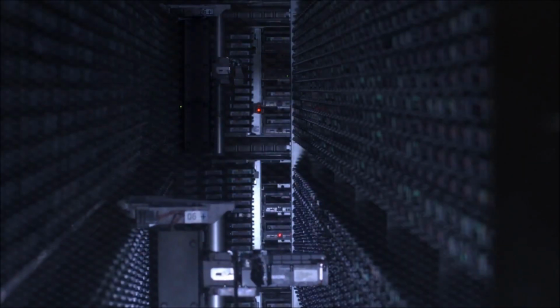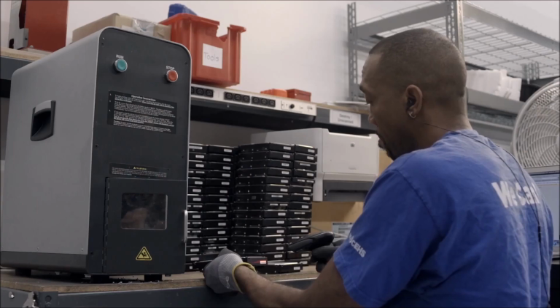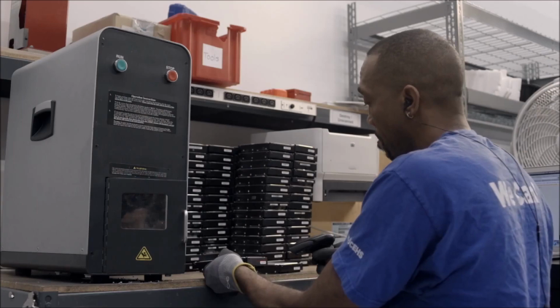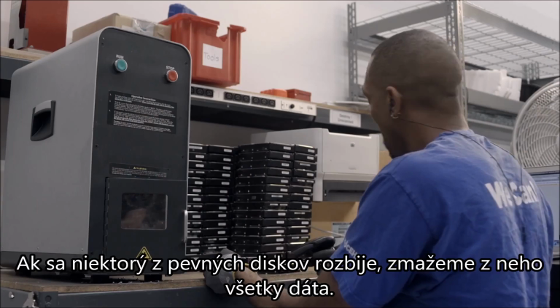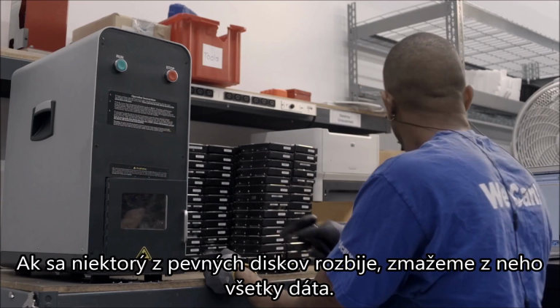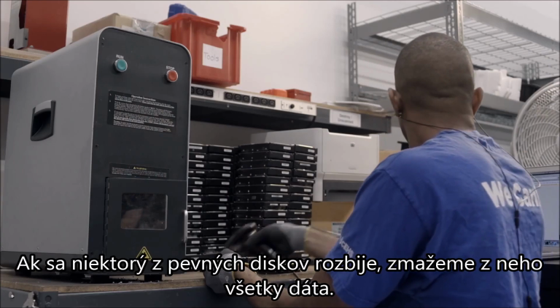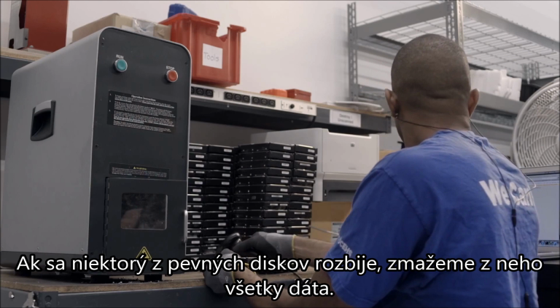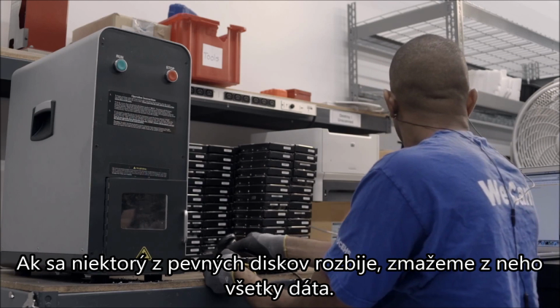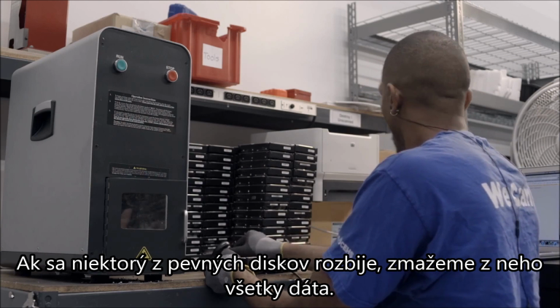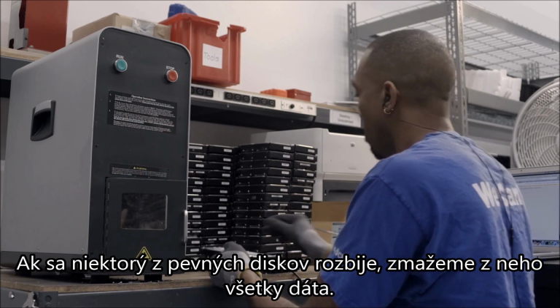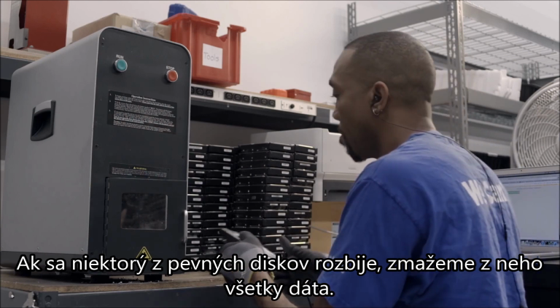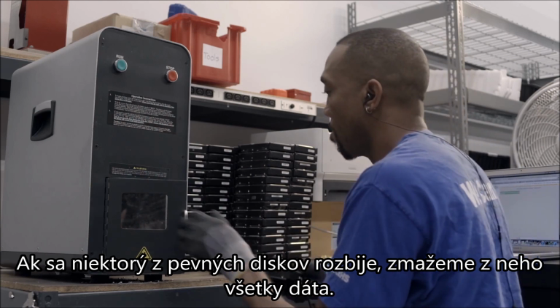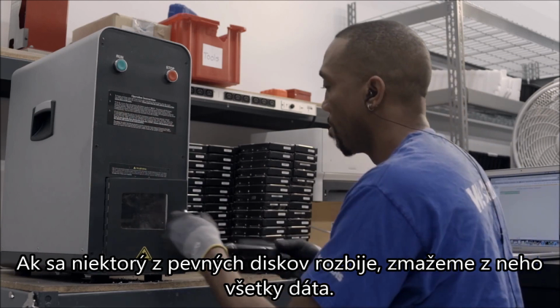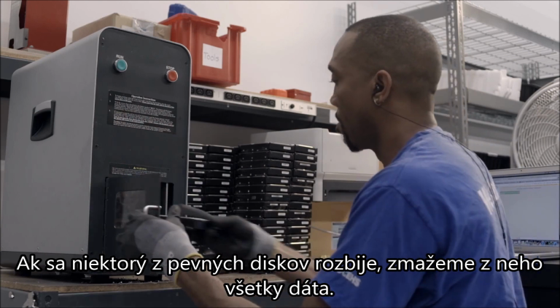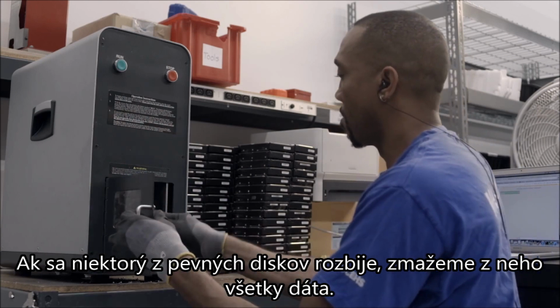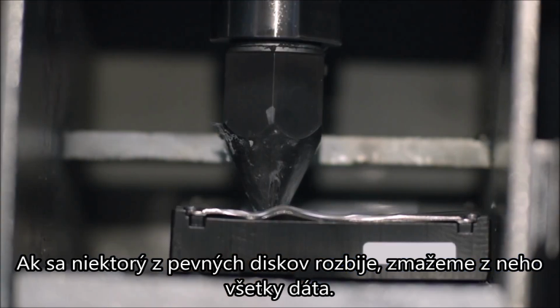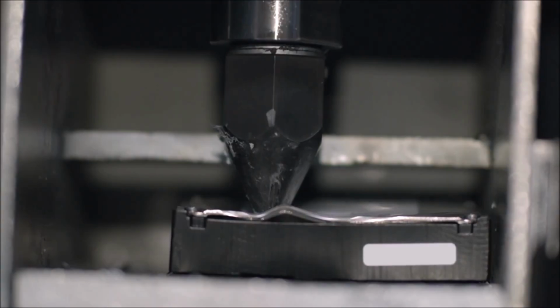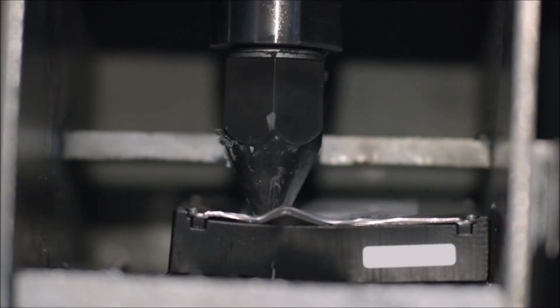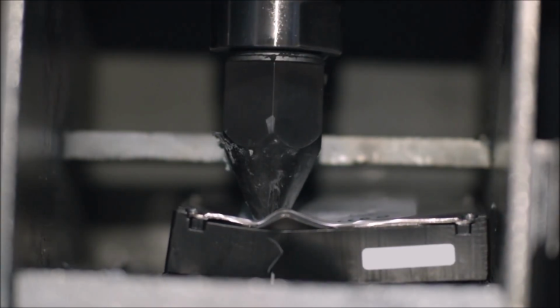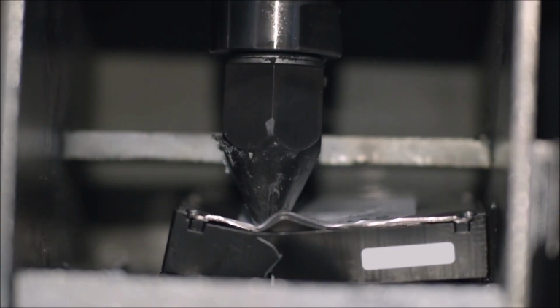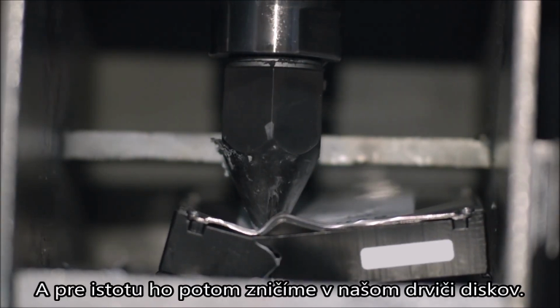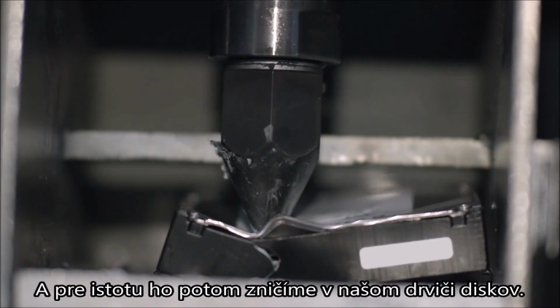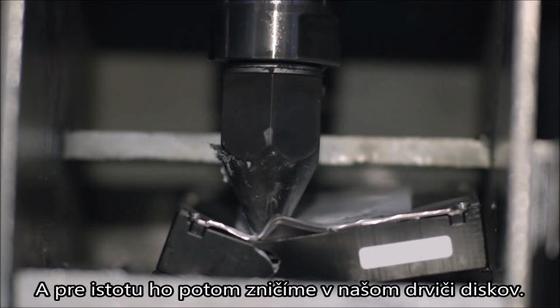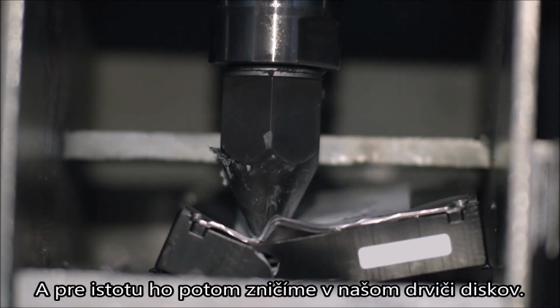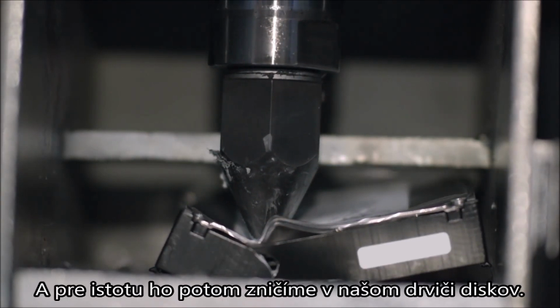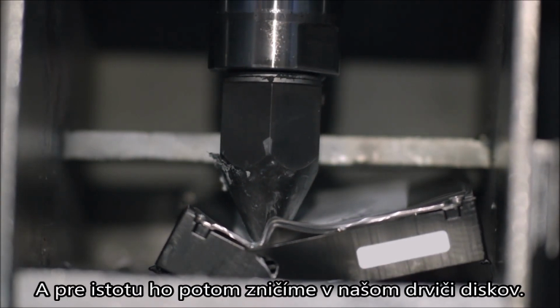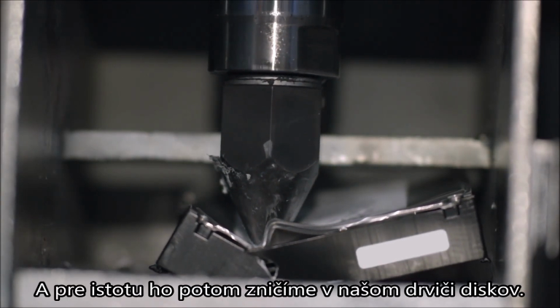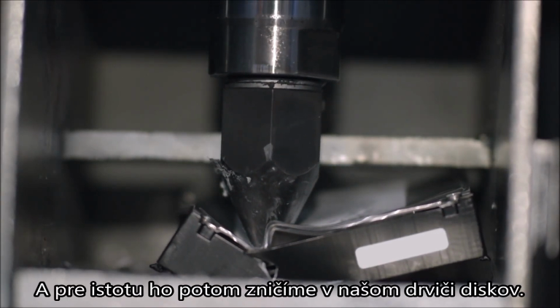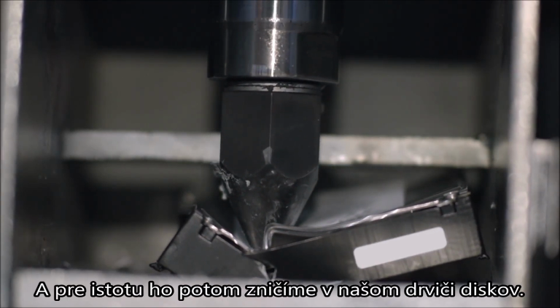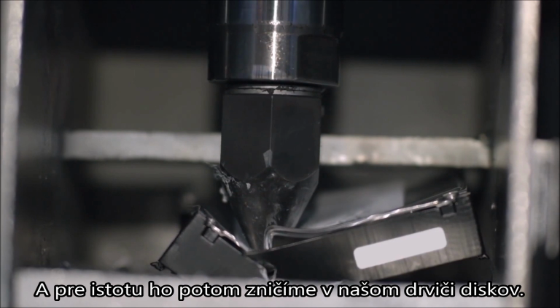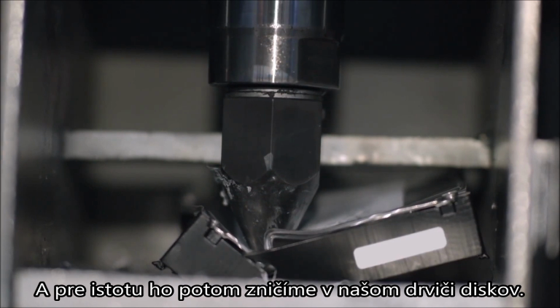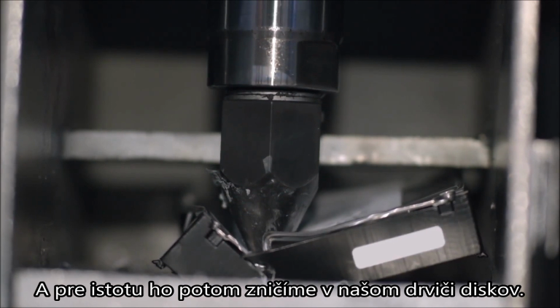When a hard drive breaks, we erase all of its content. Then, for extra security, we destroy it with our disk crusher.